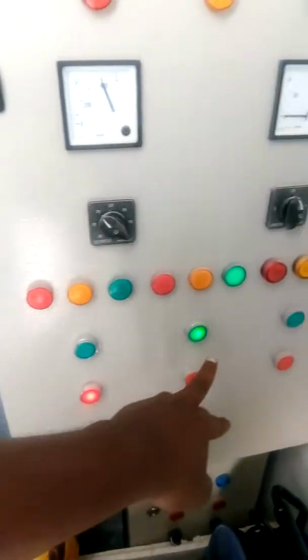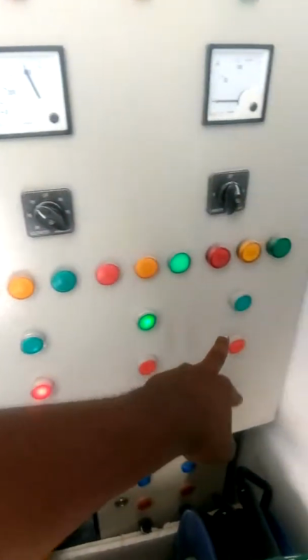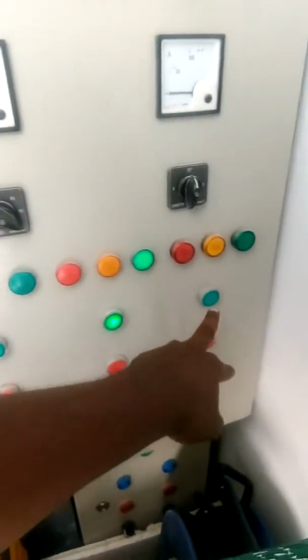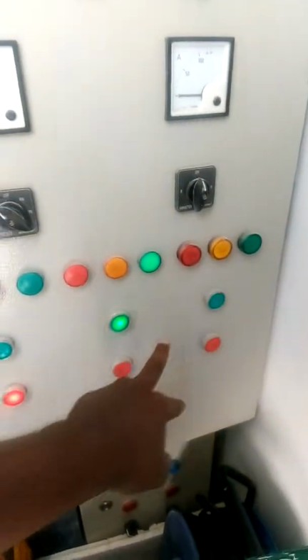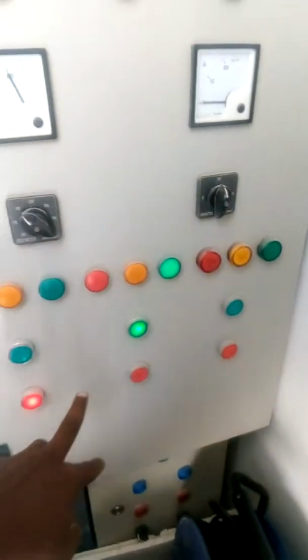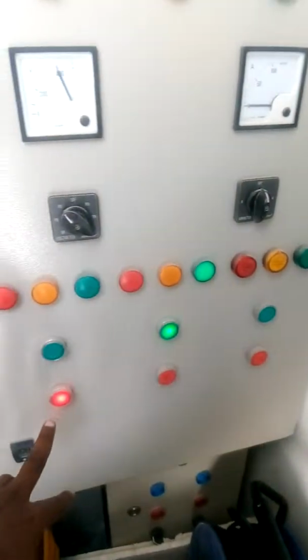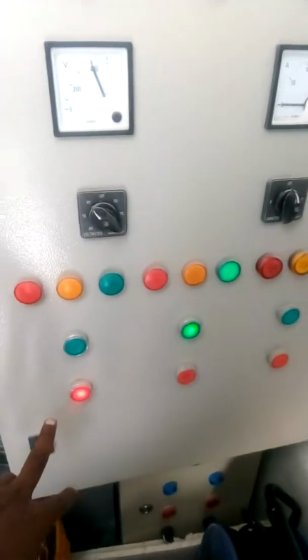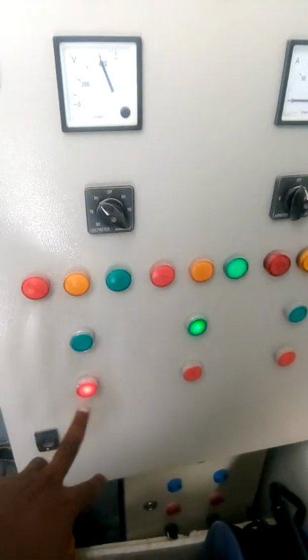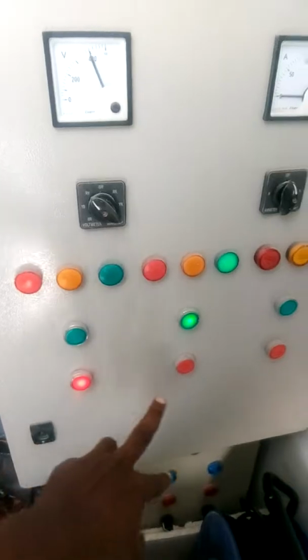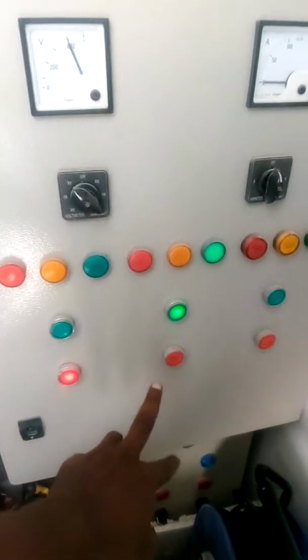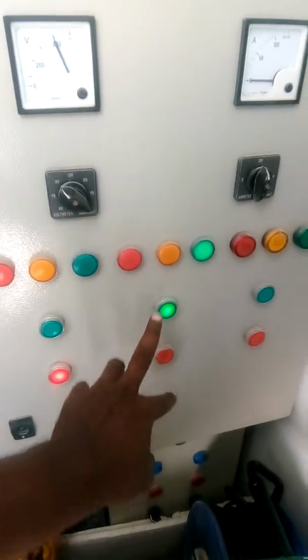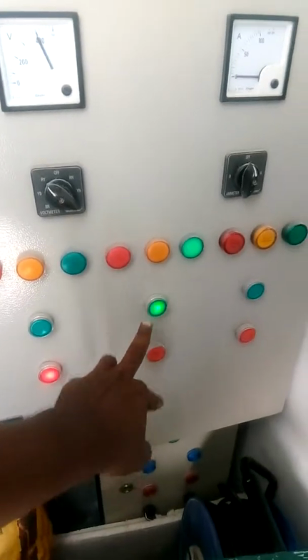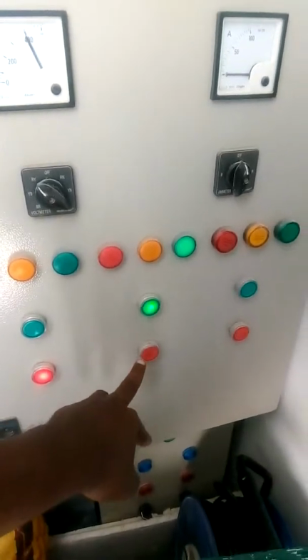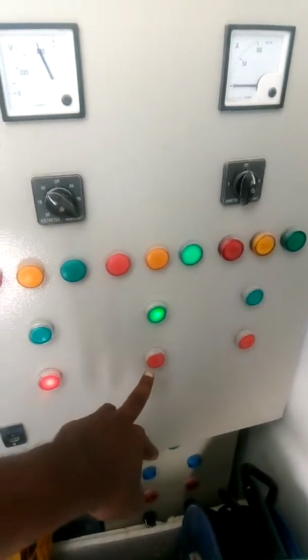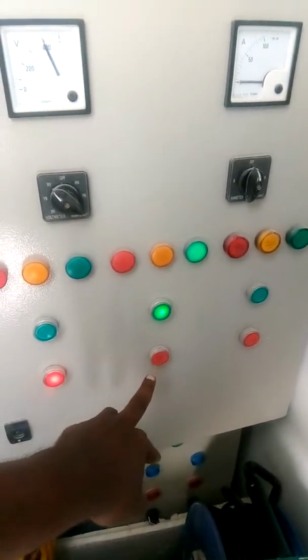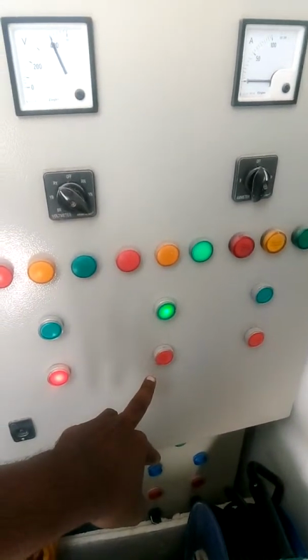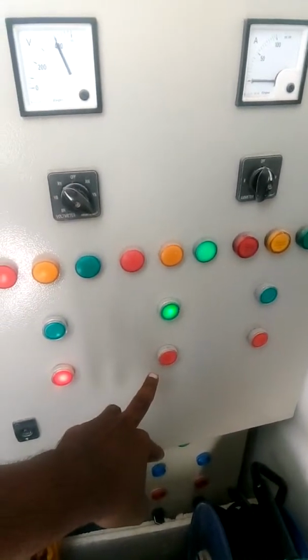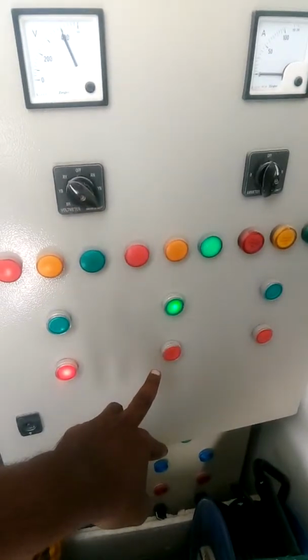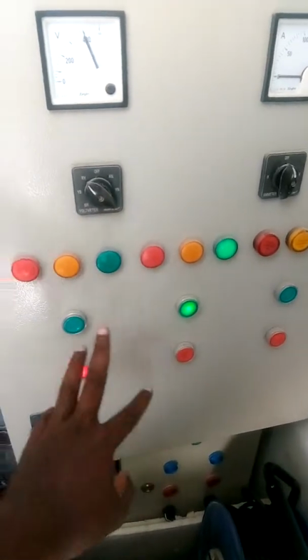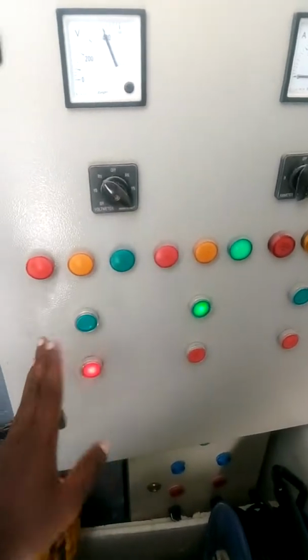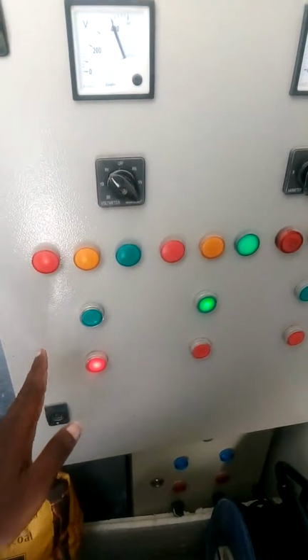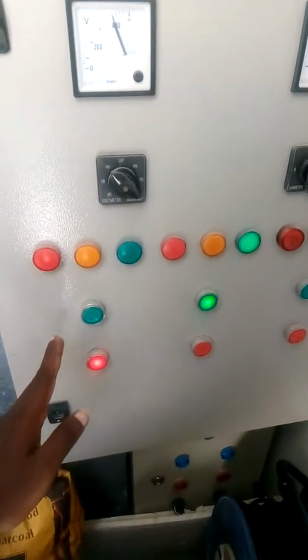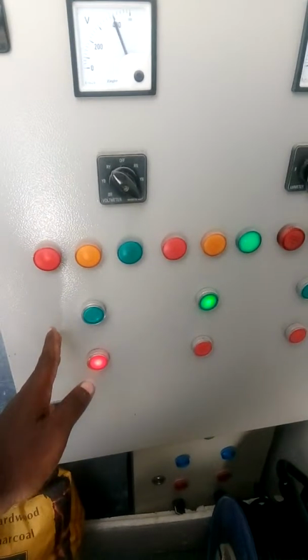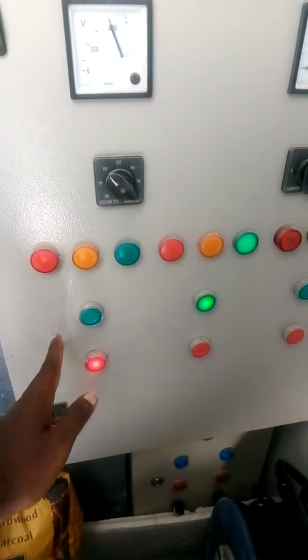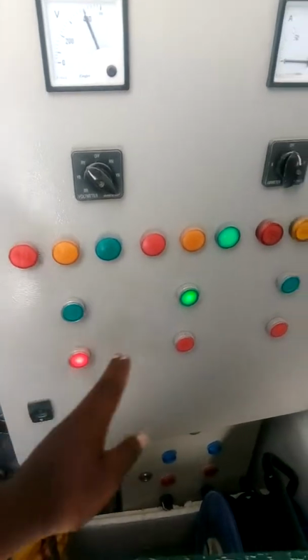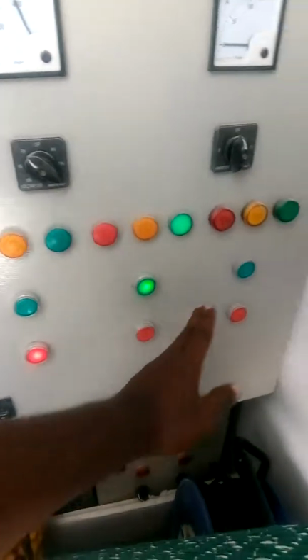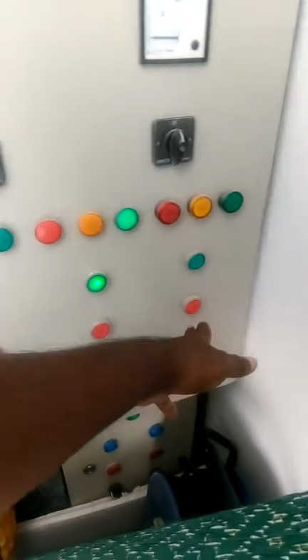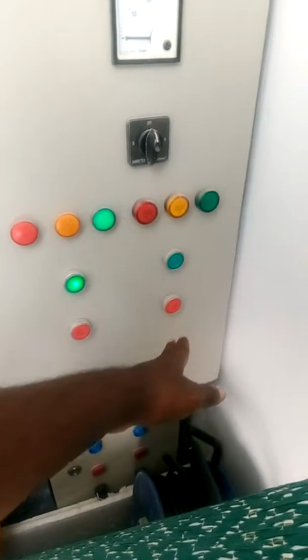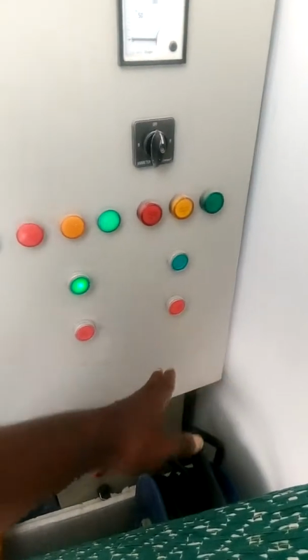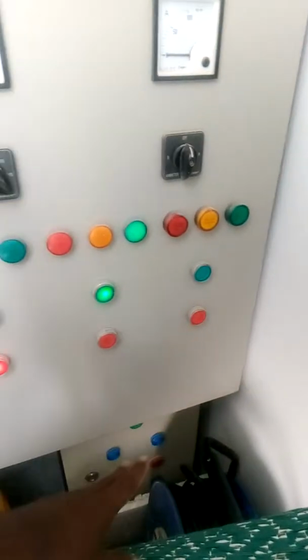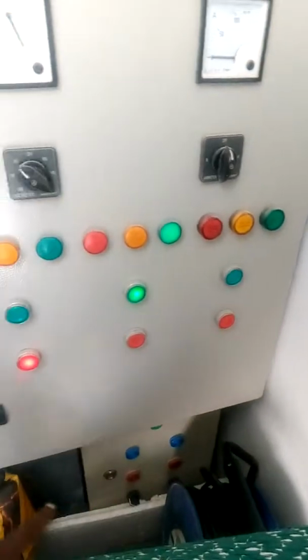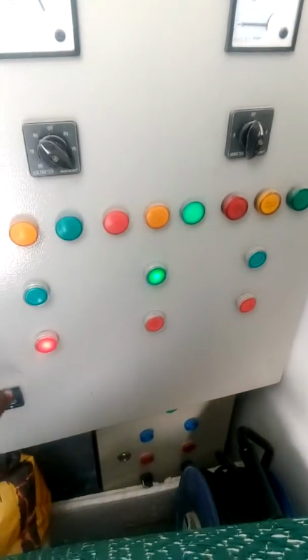You can see here — there are three positions: the middle one is for the generator port, this one is for the port side, and this one is for the starboard side.